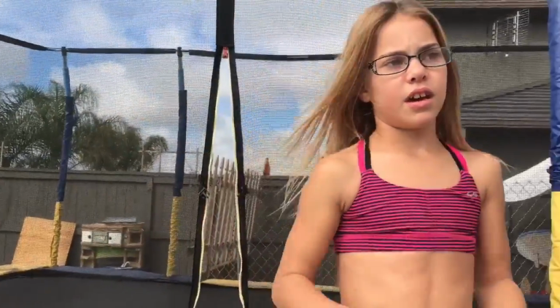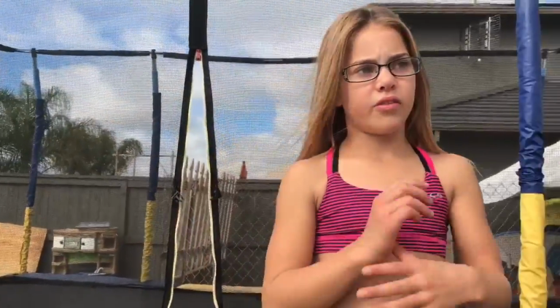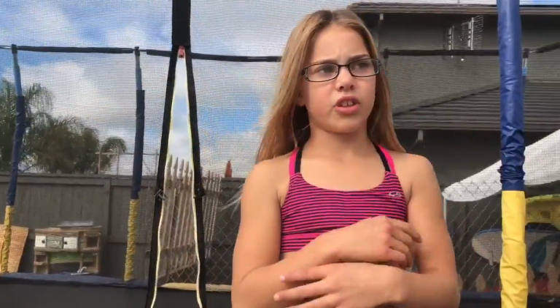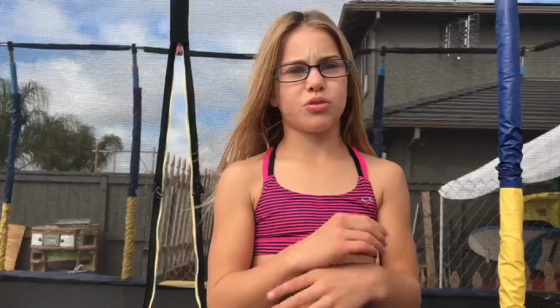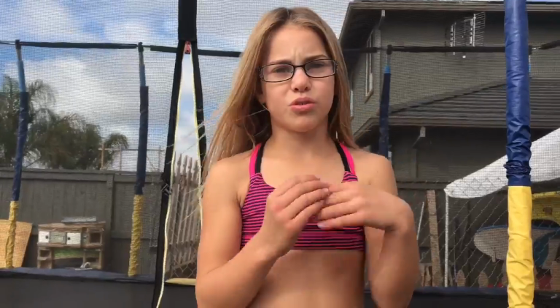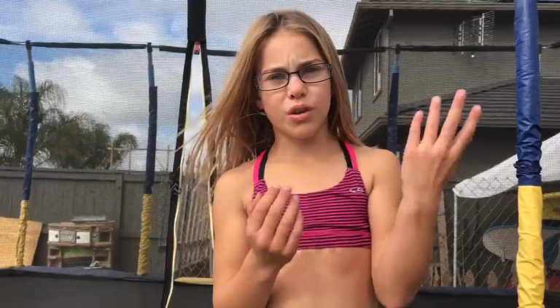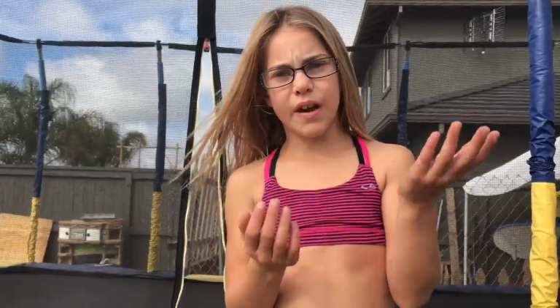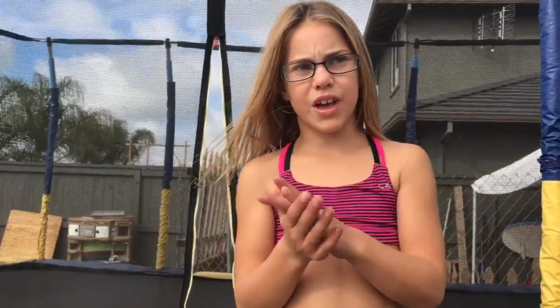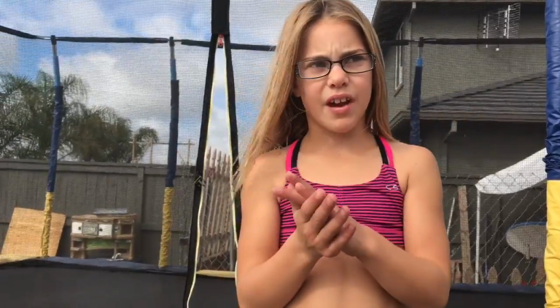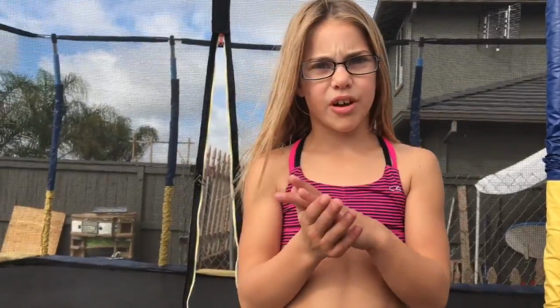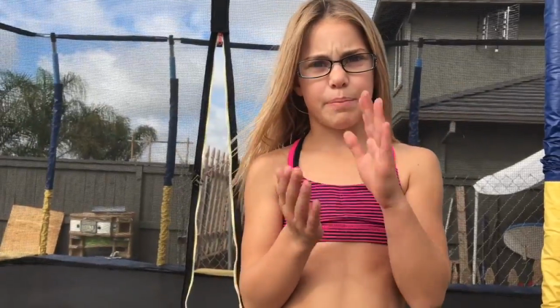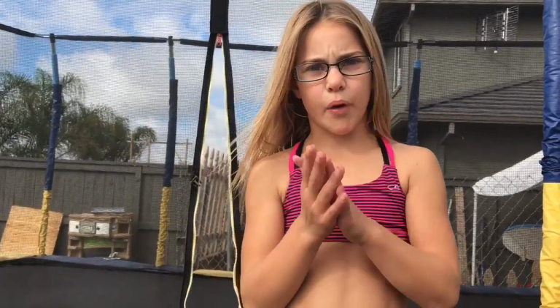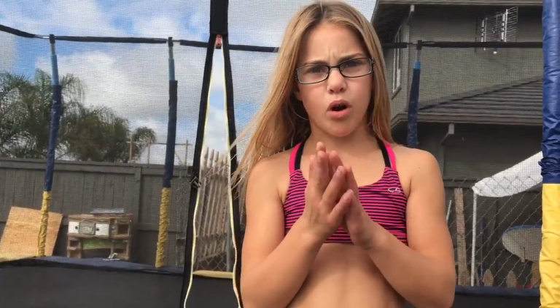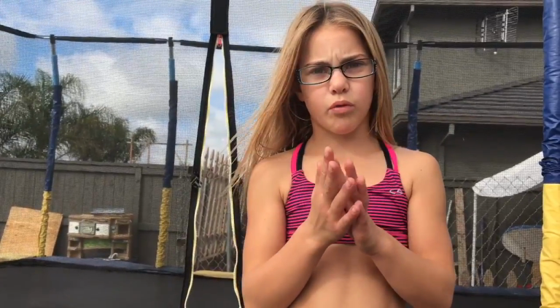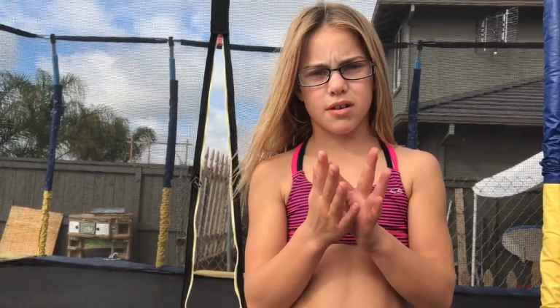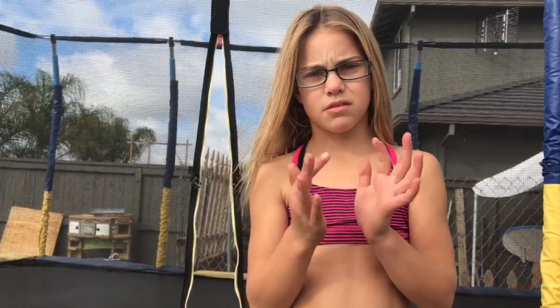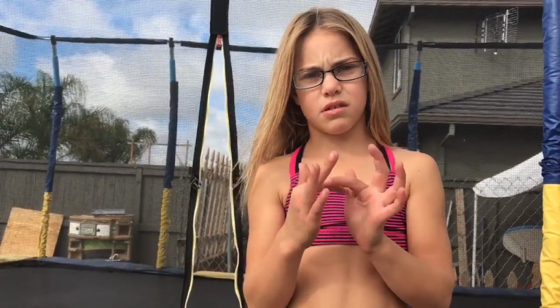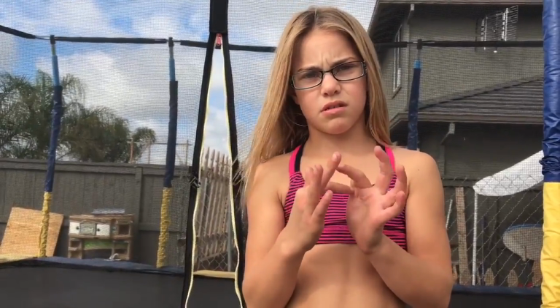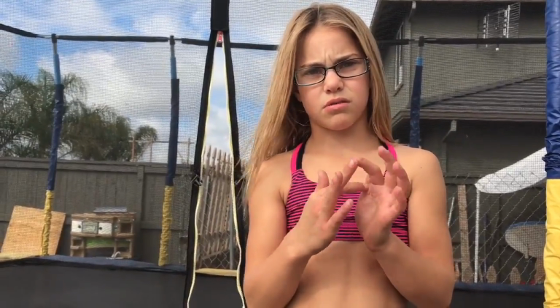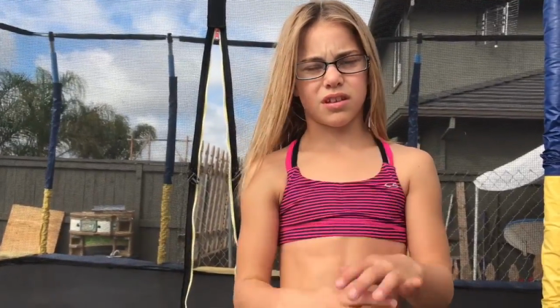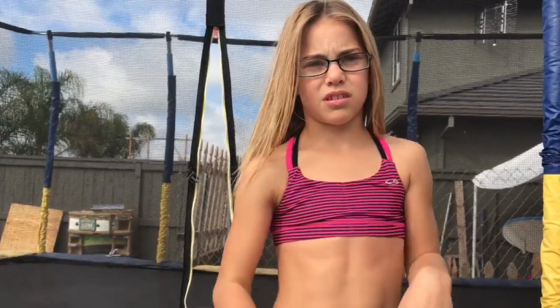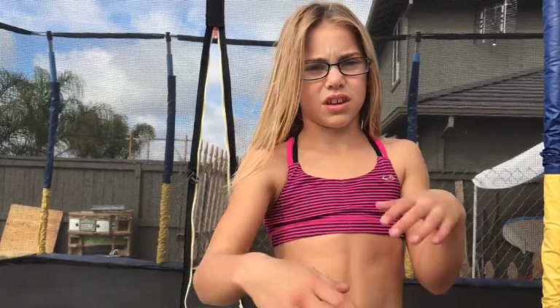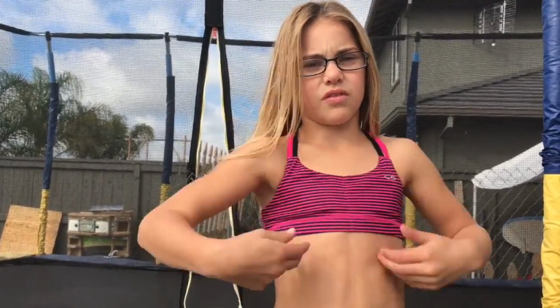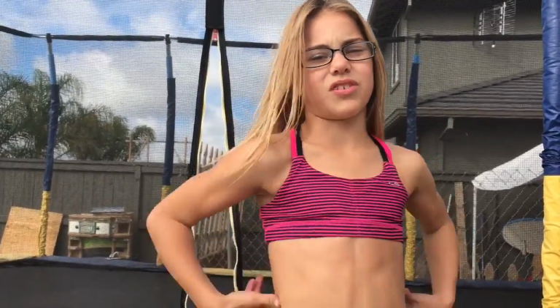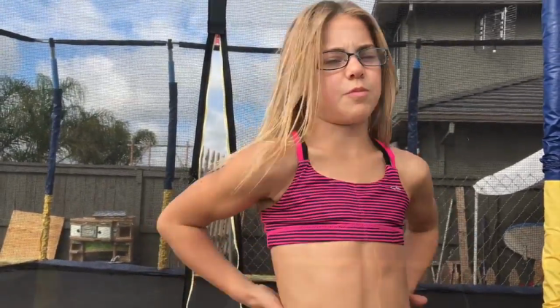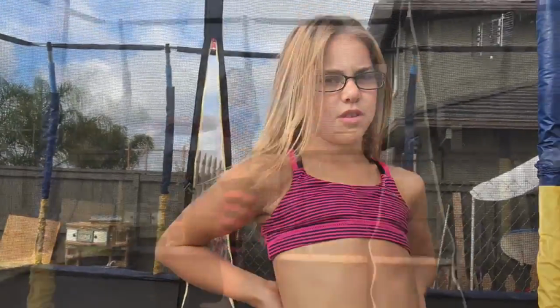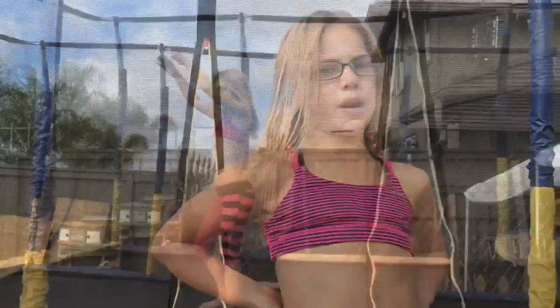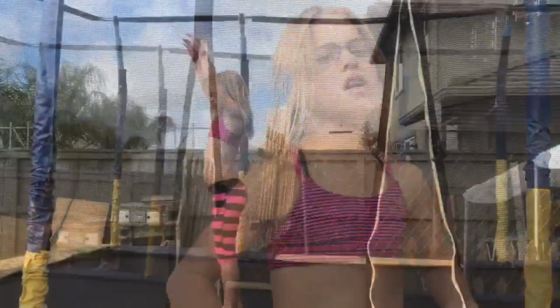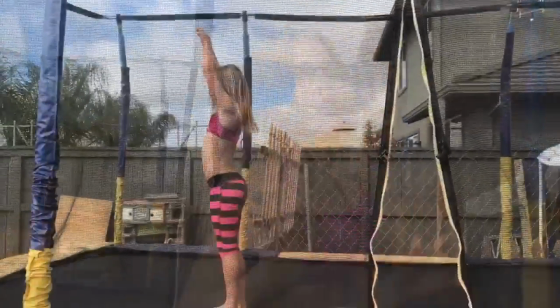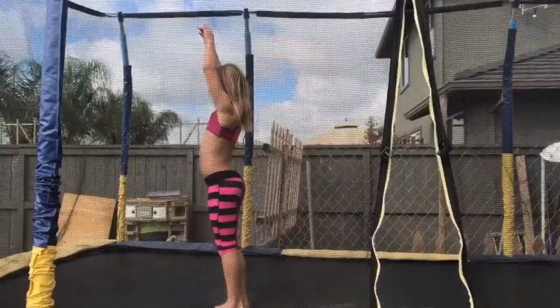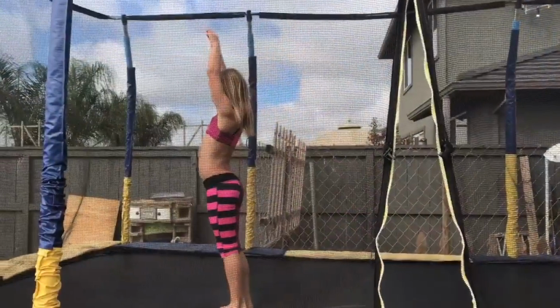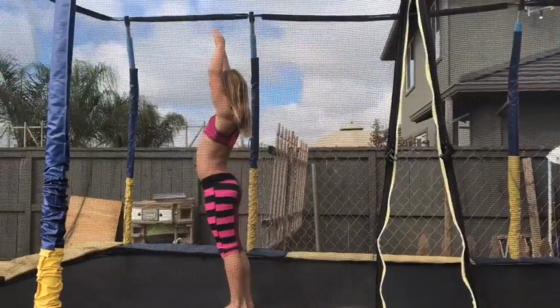And then you sort of have to have a back walkover. Use a half twist.